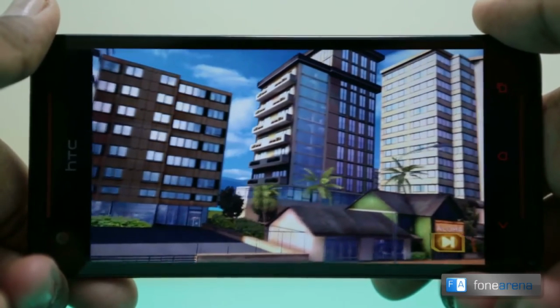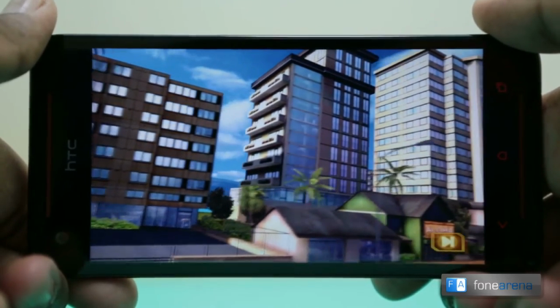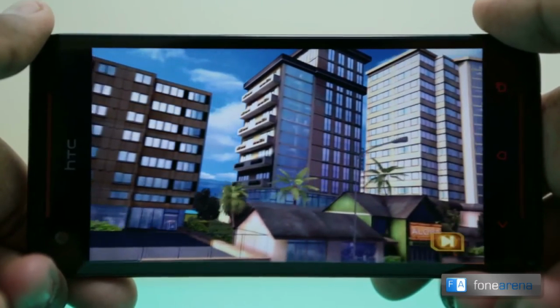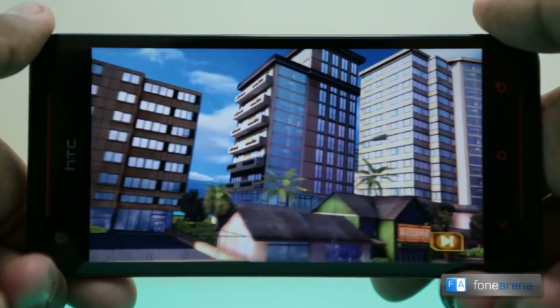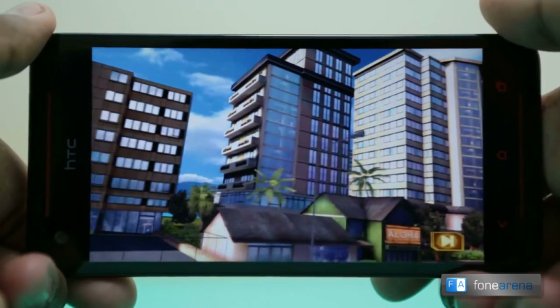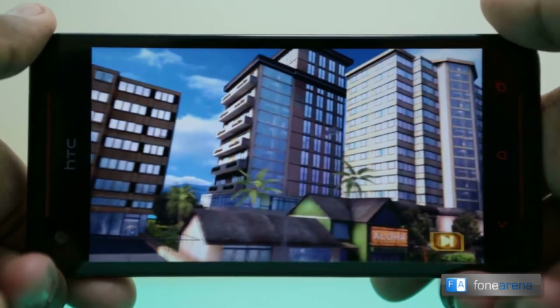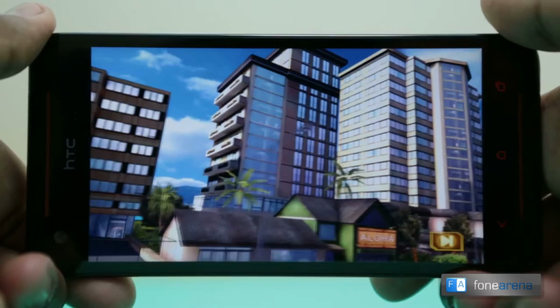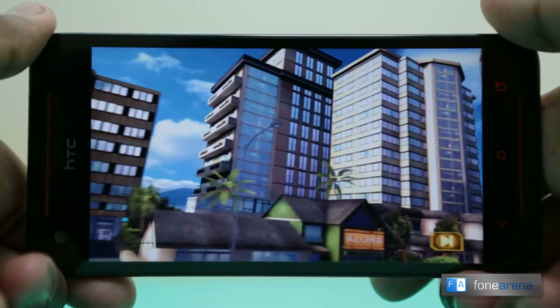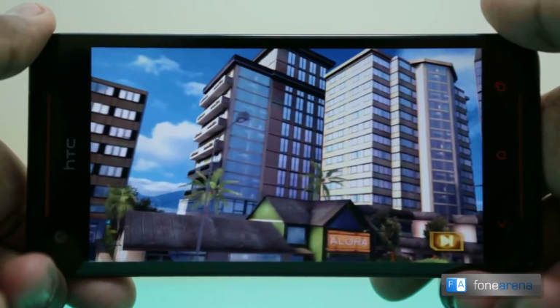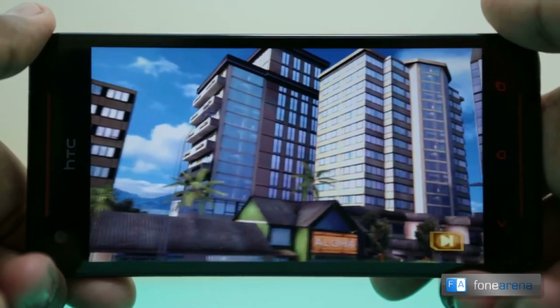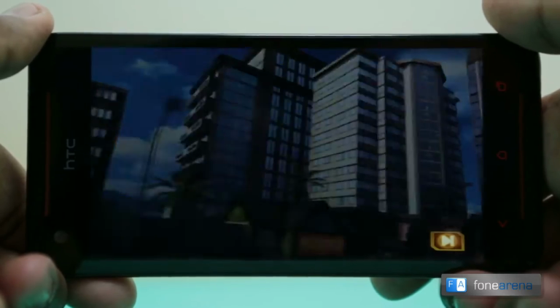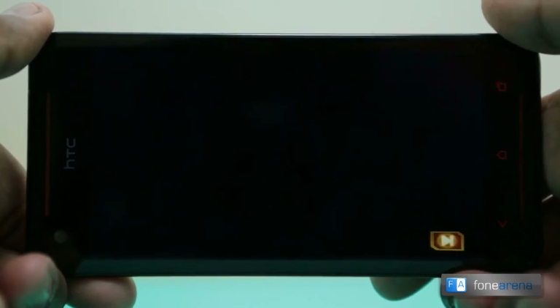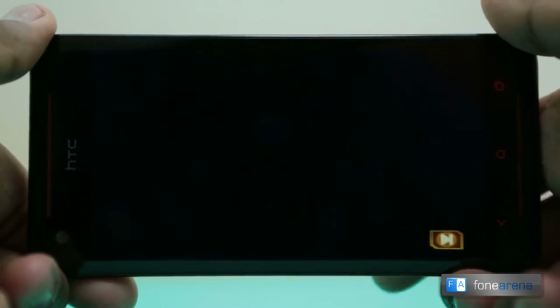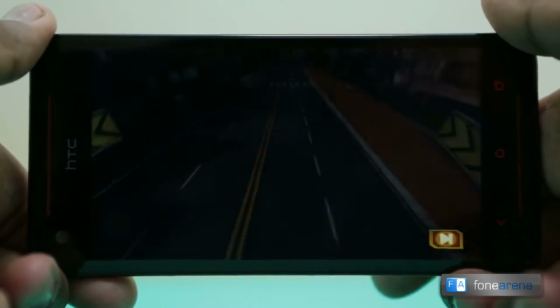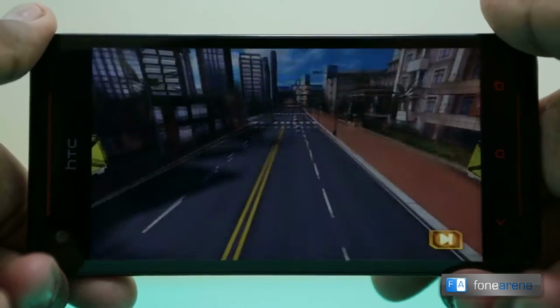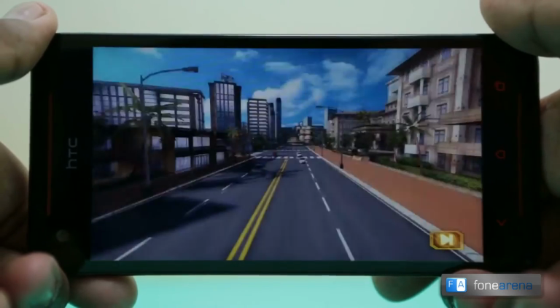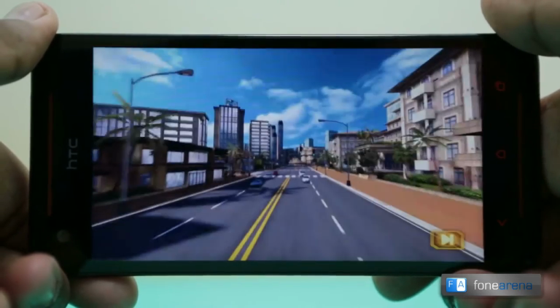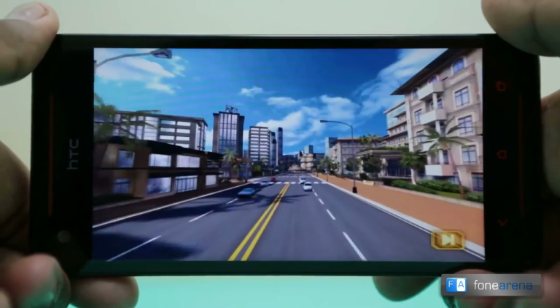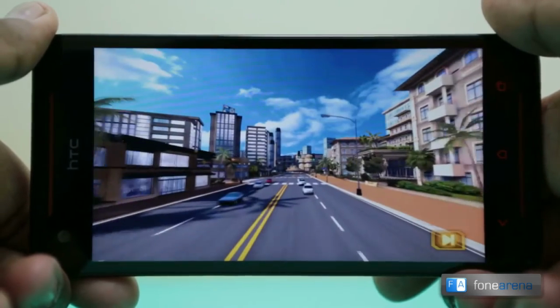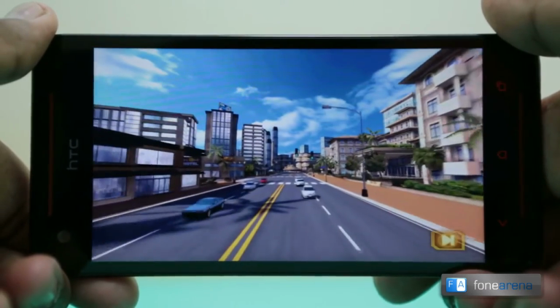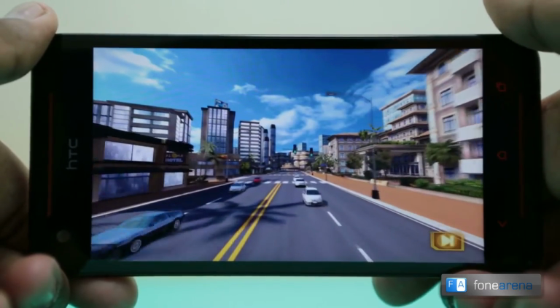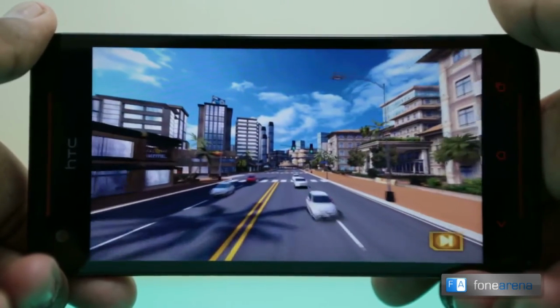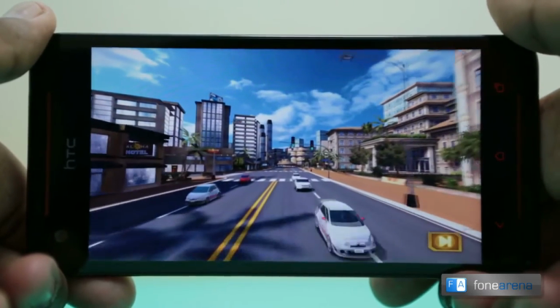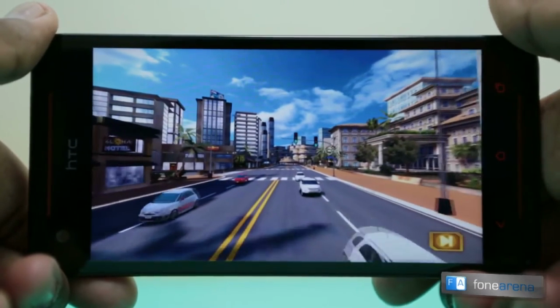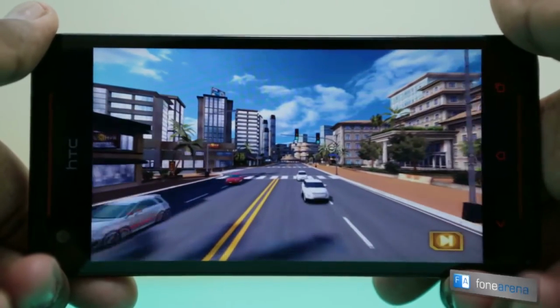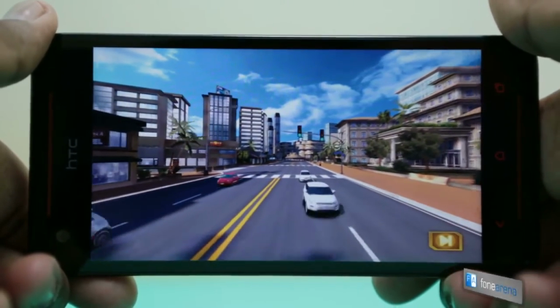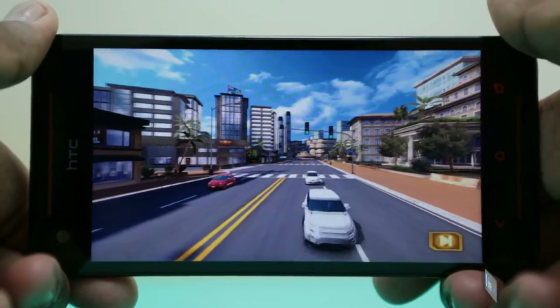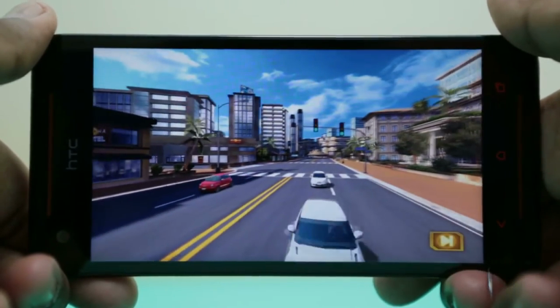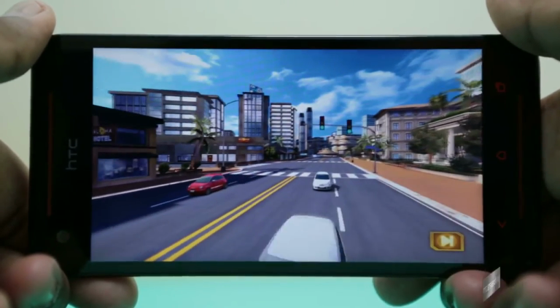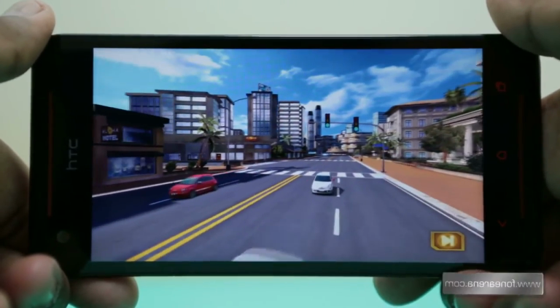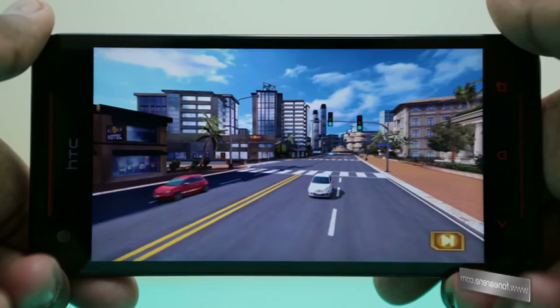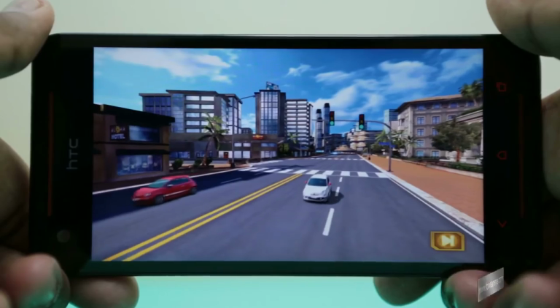First up, Asphalt 7 — Gameloft's really popular gaming franchise. So let's check out how it performs on the Butterfly S.